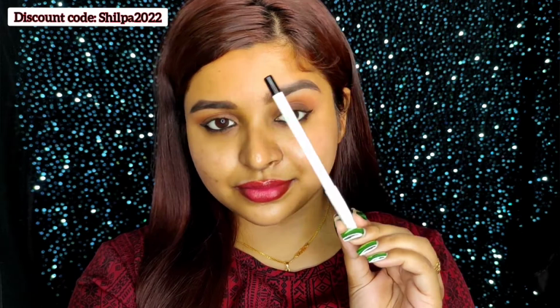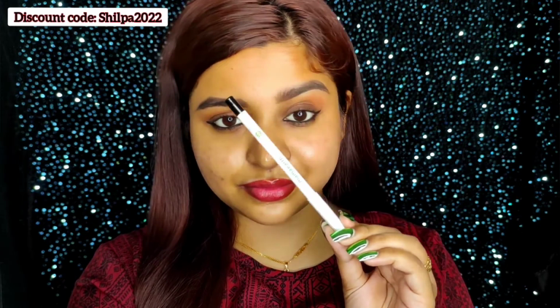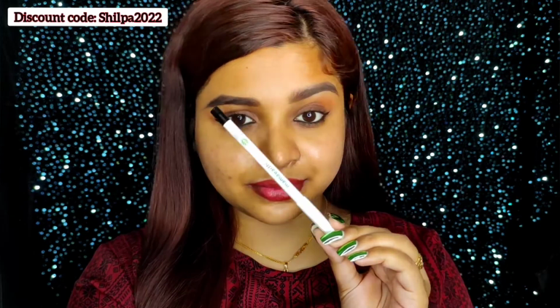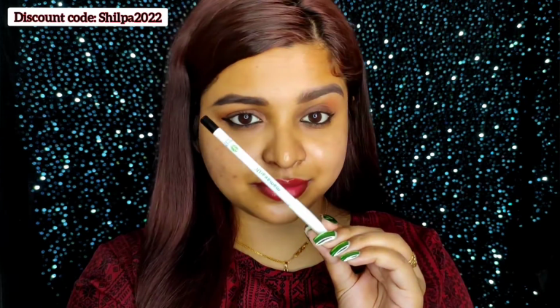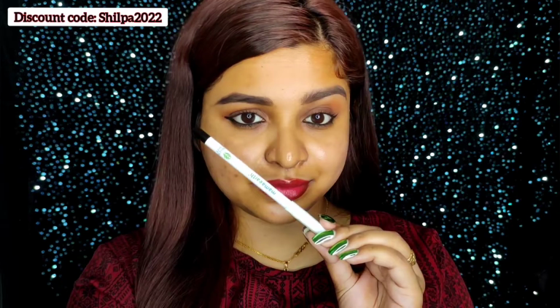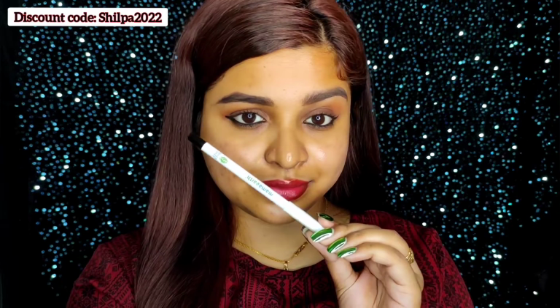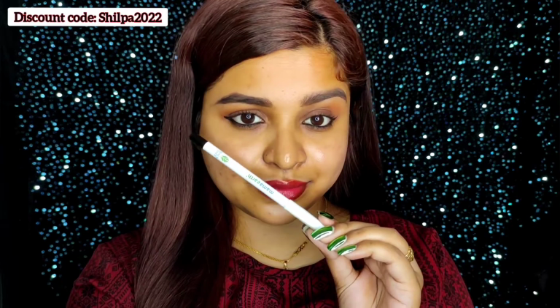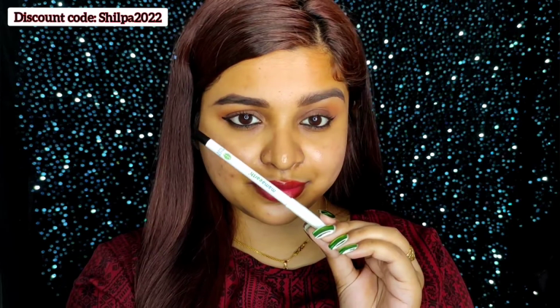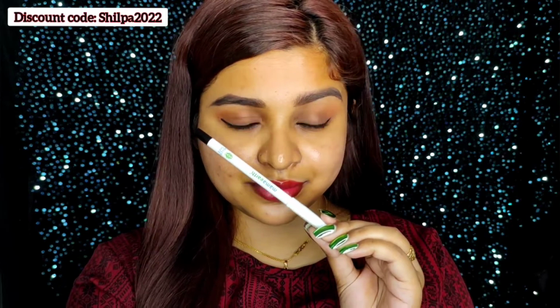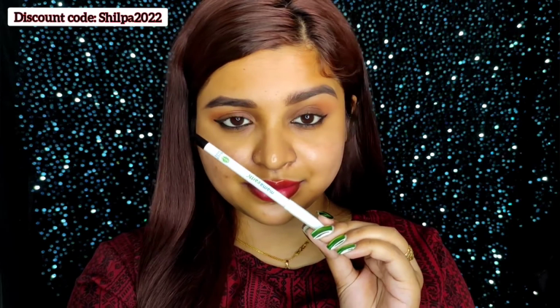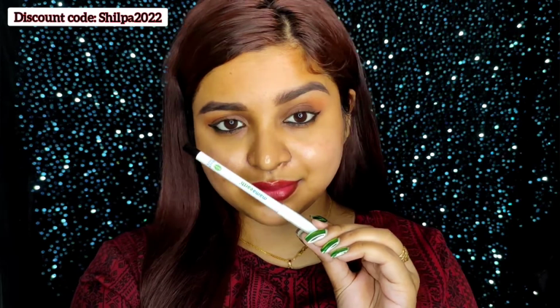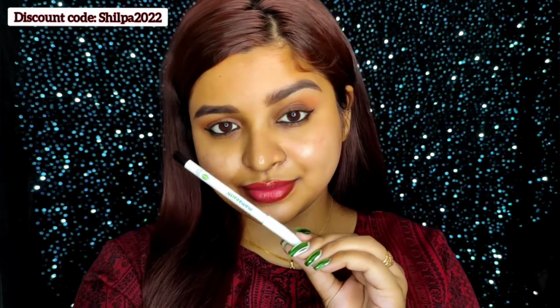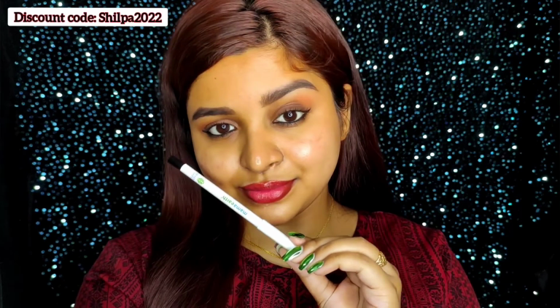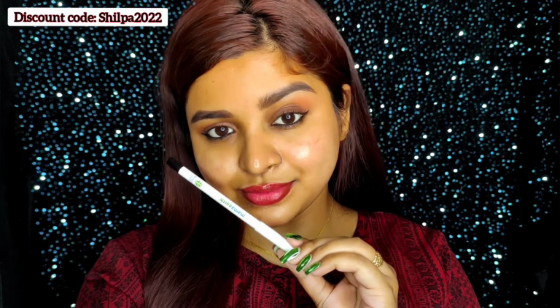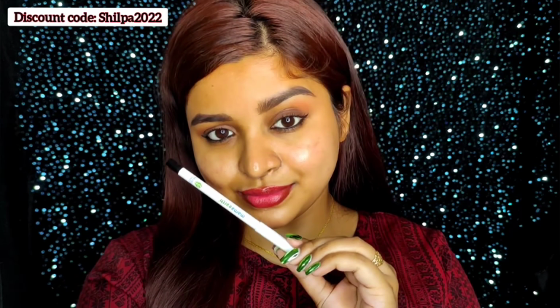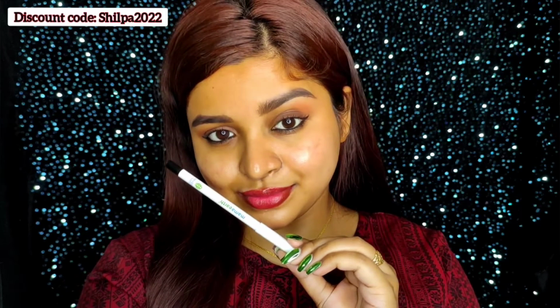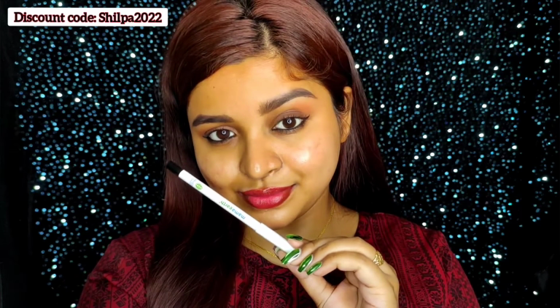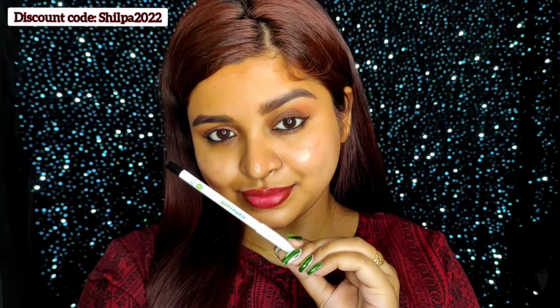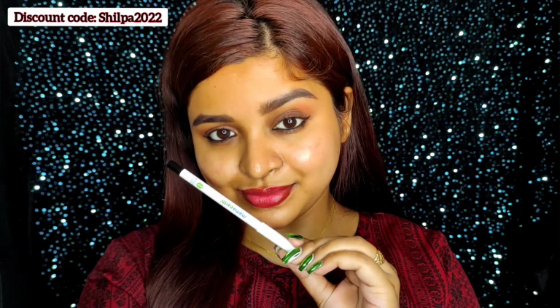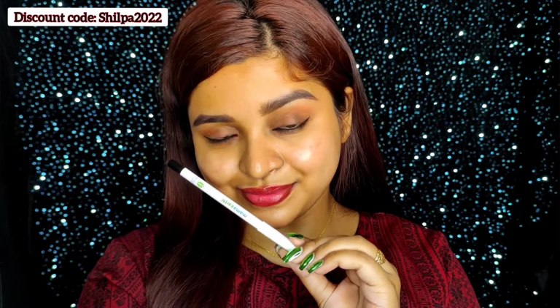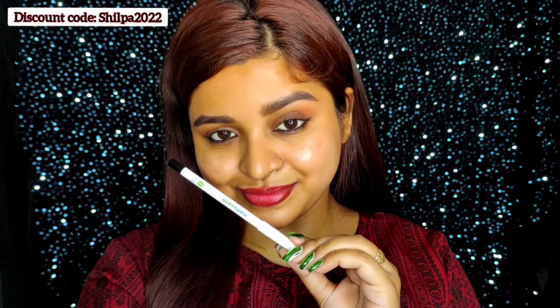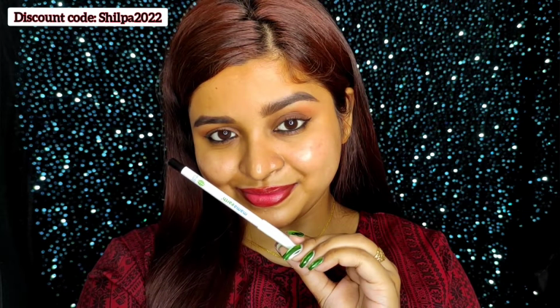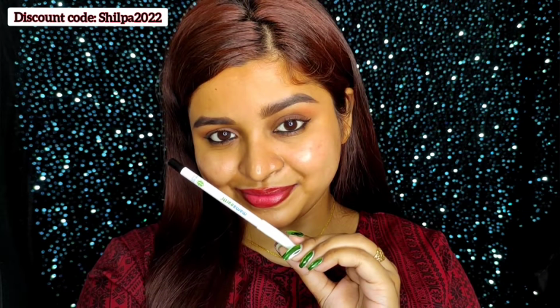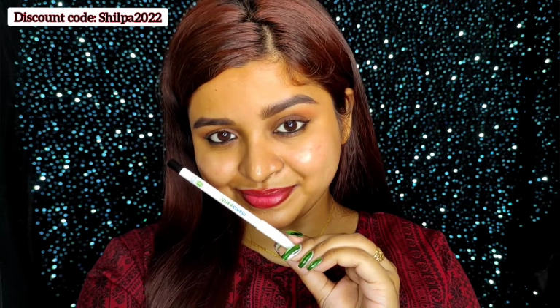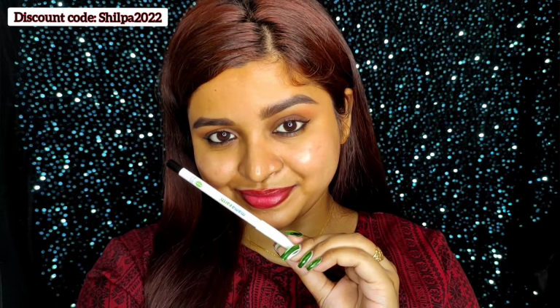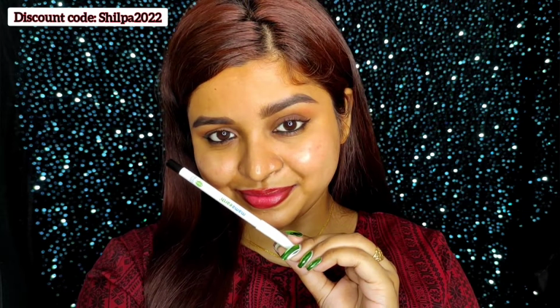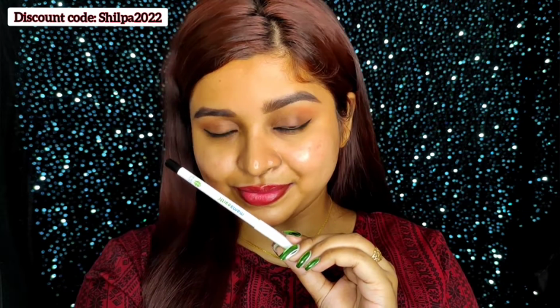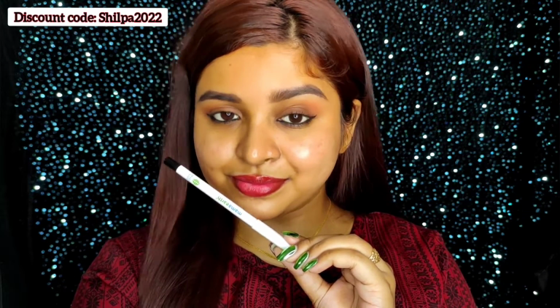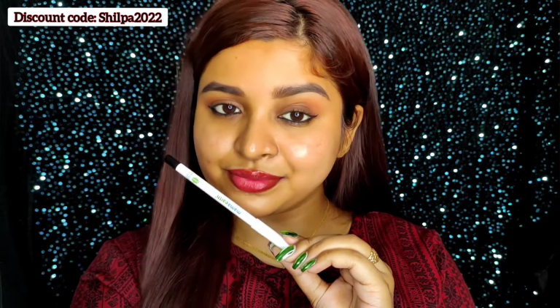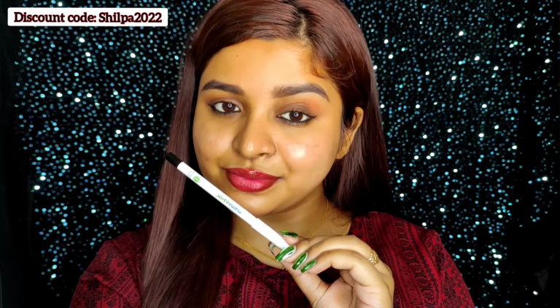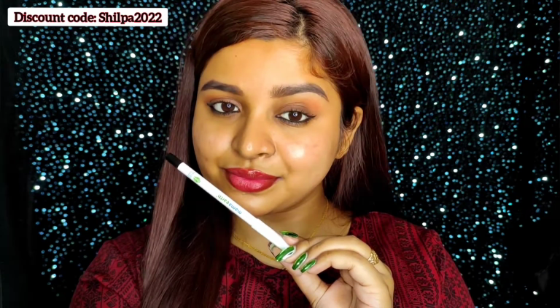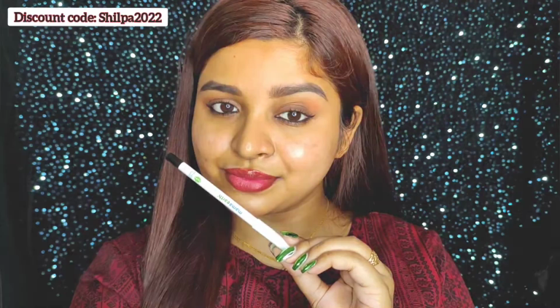Honestly, I really like this kajal and I would highly suggest you guys try this one. The purchase link you will get in the description box, and also don't forget to use the discount code.